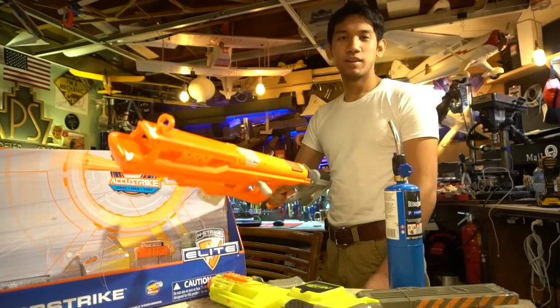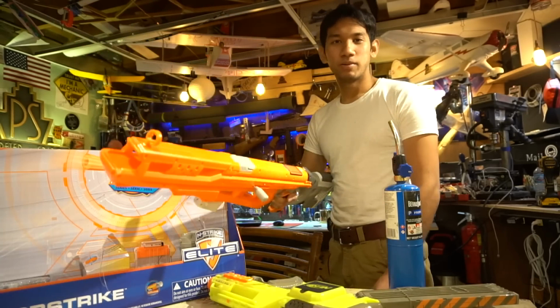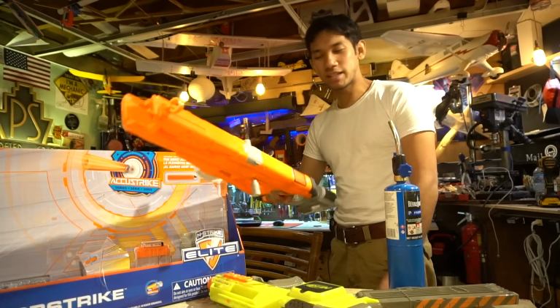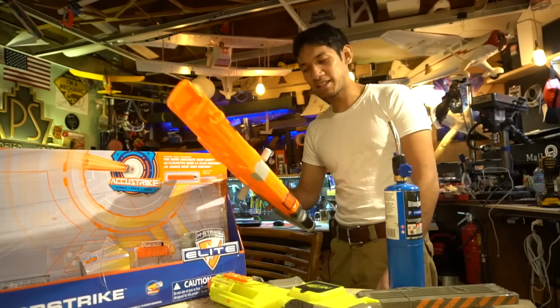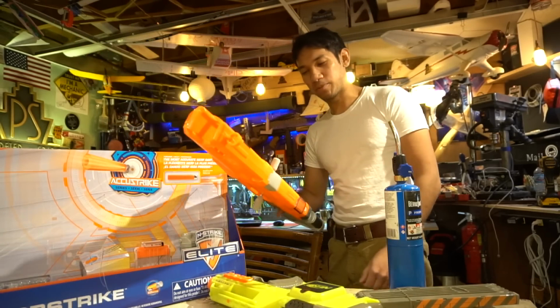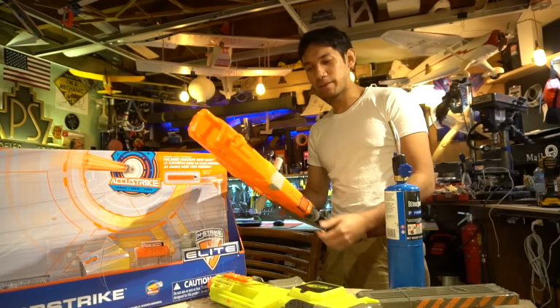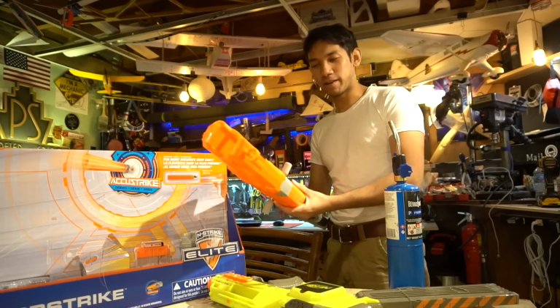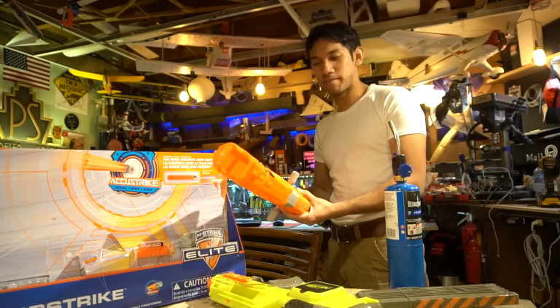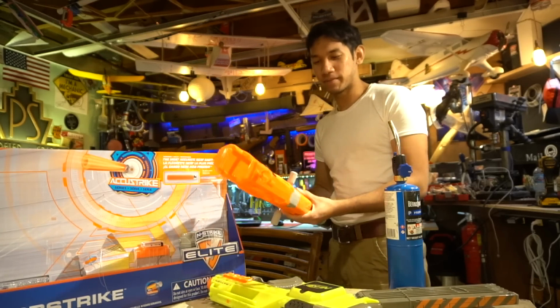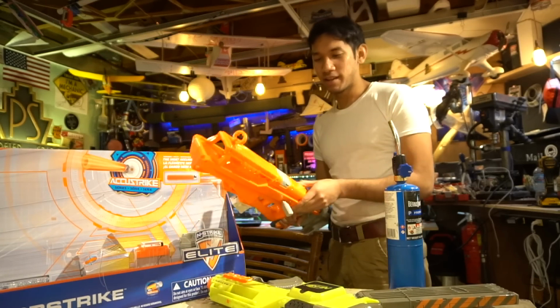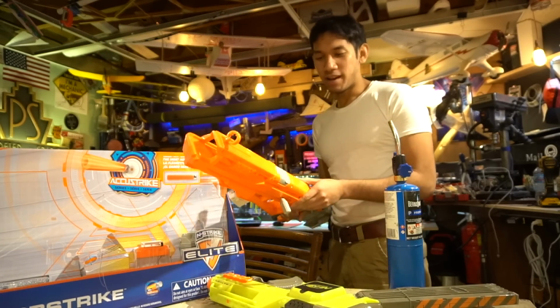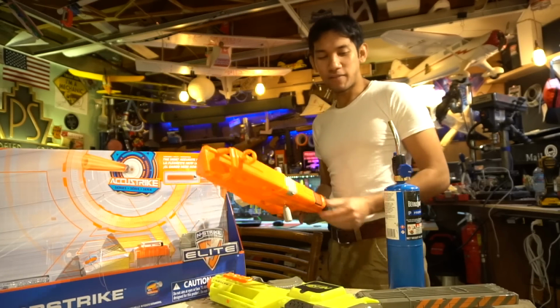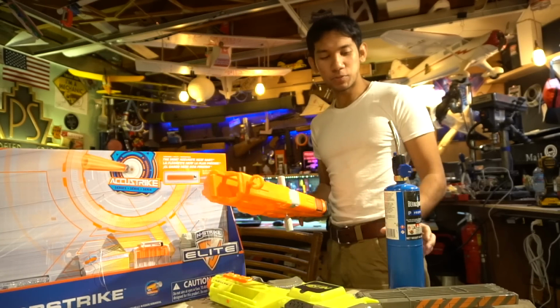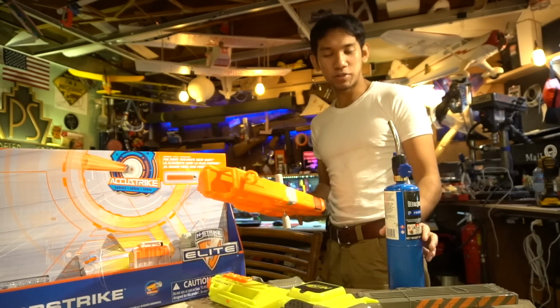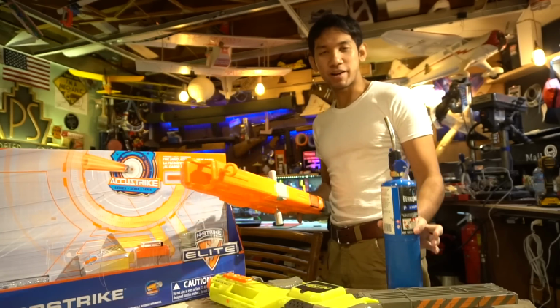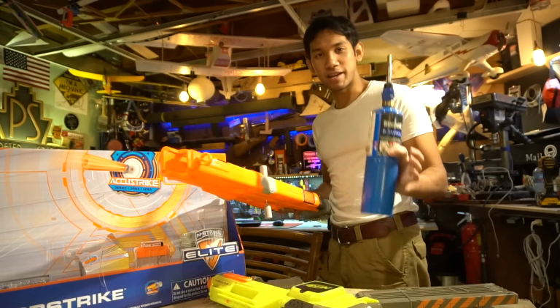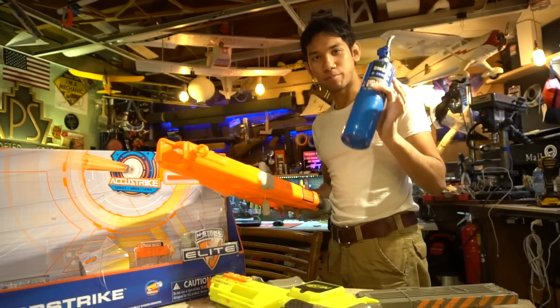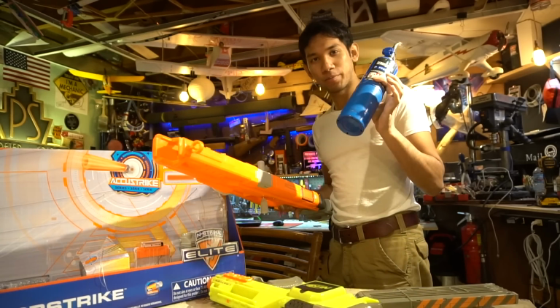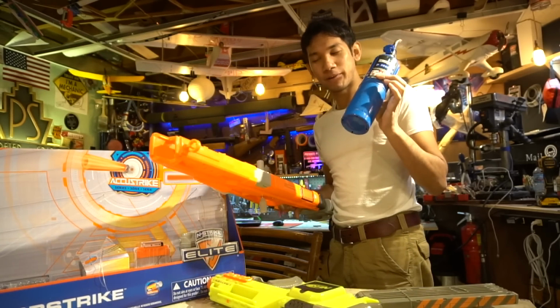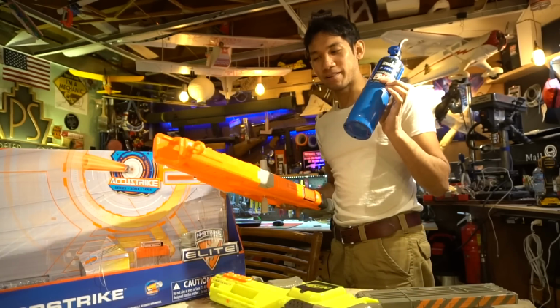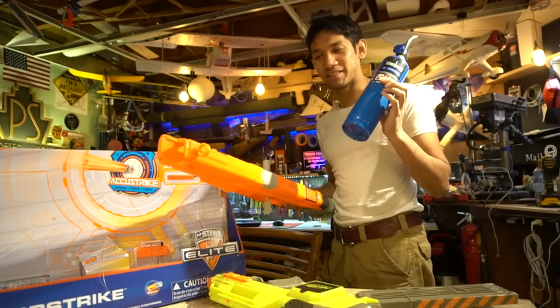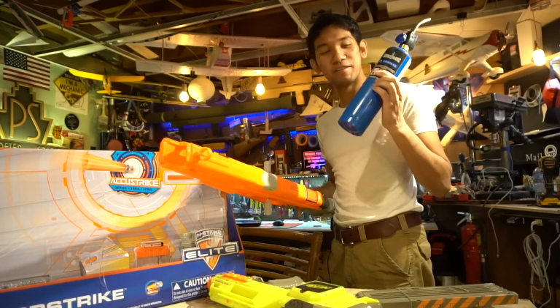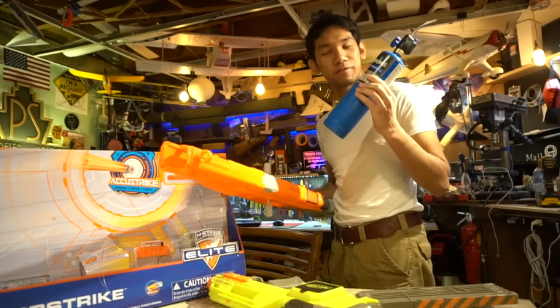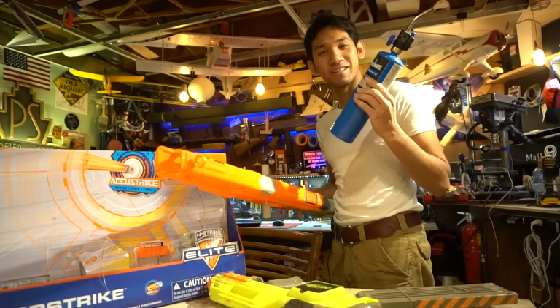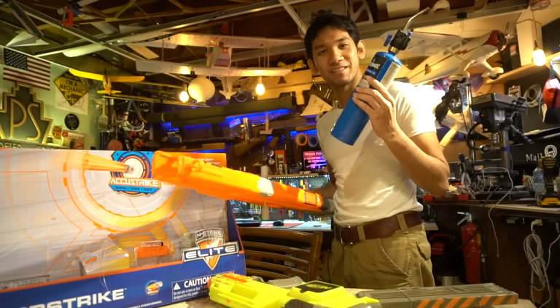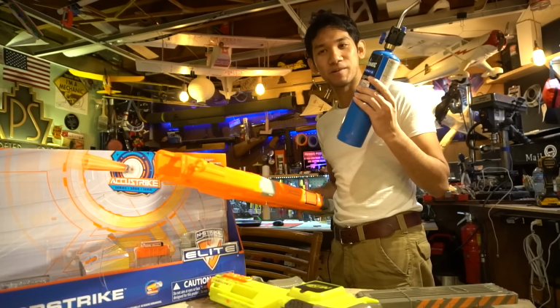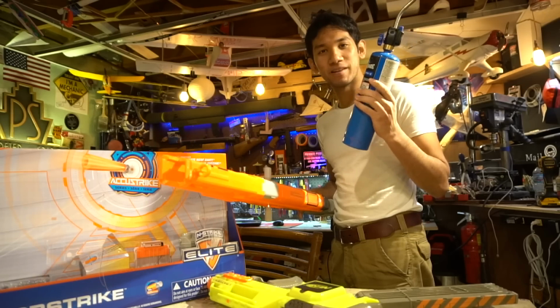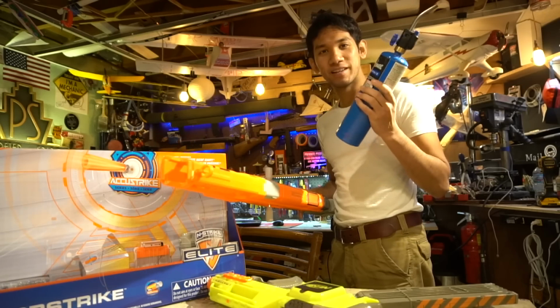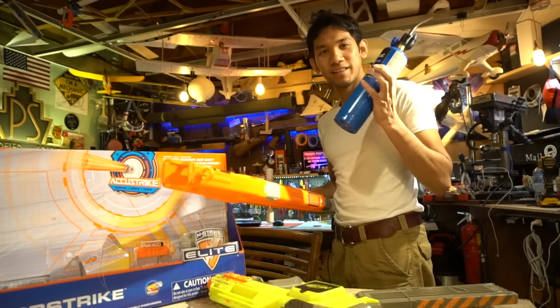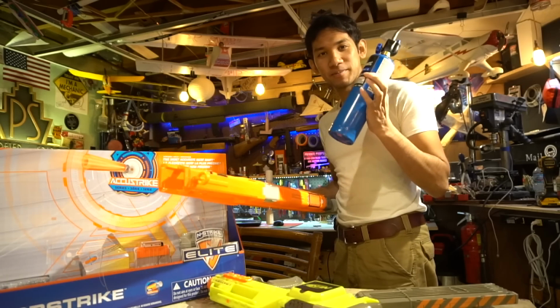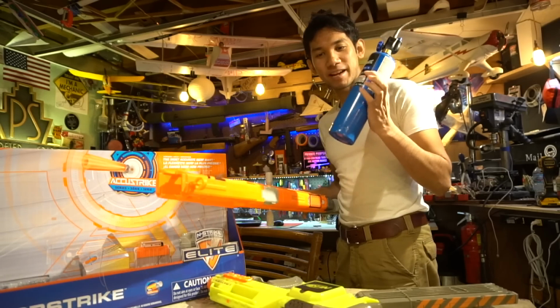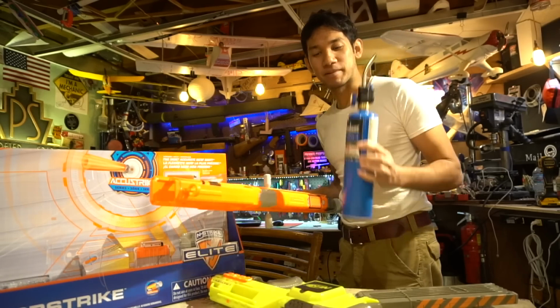It's kind of disappointing, but I've always wanted to try a propane-powered Nerf gun, so let's make that happen.